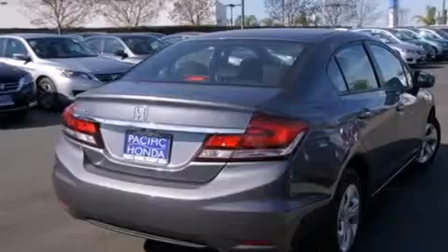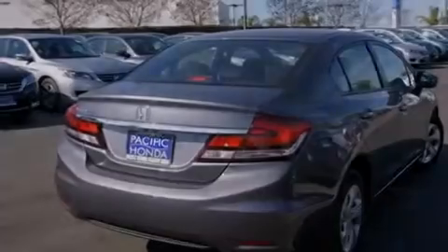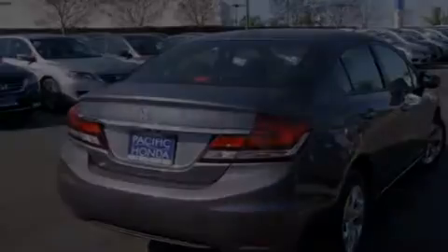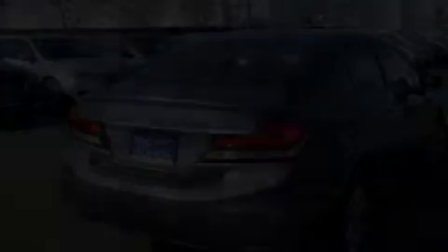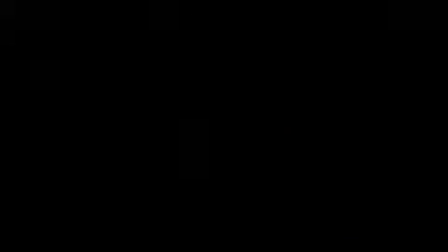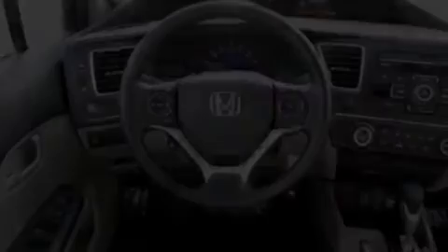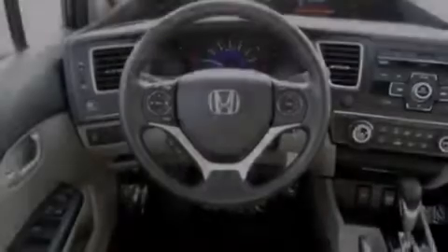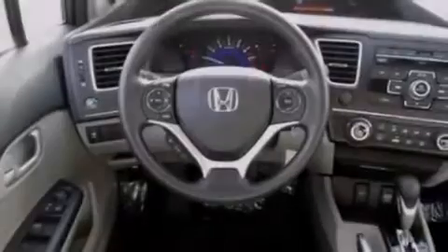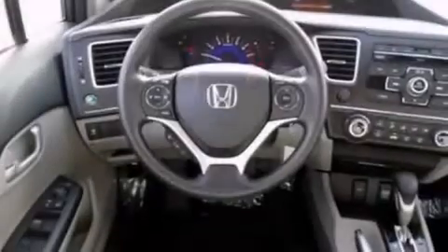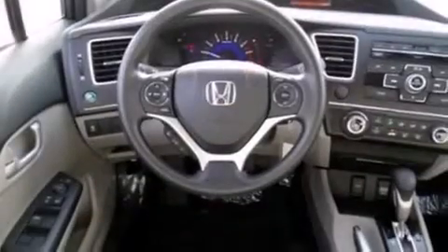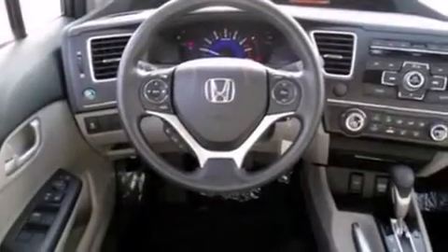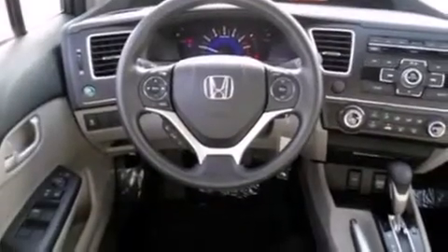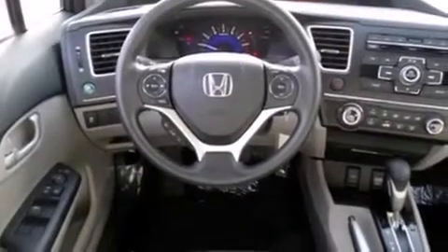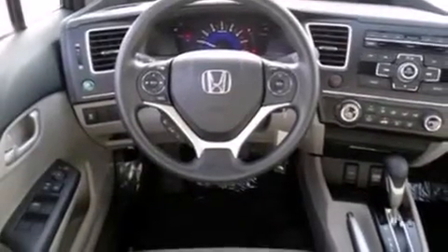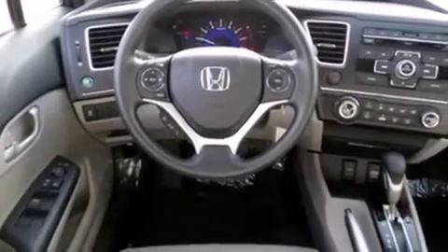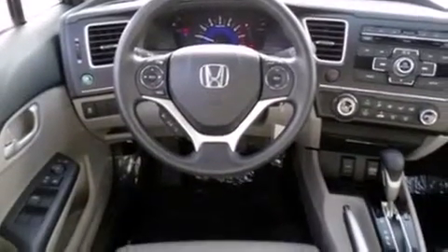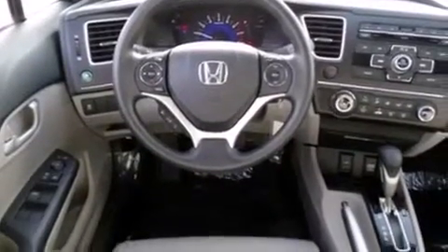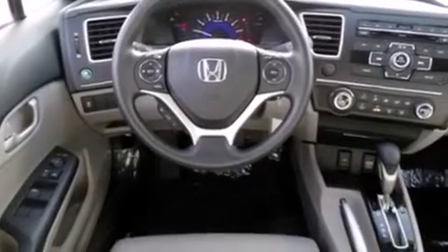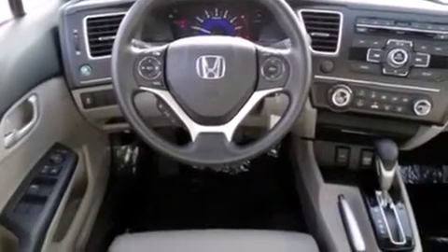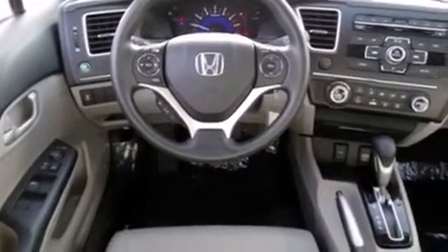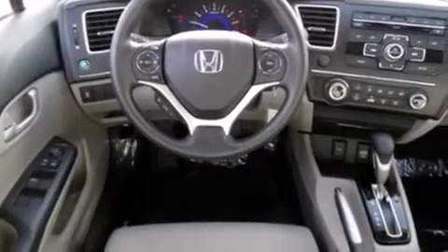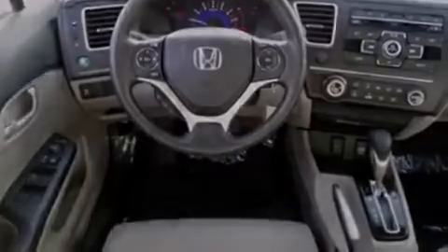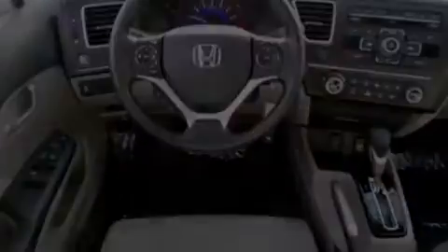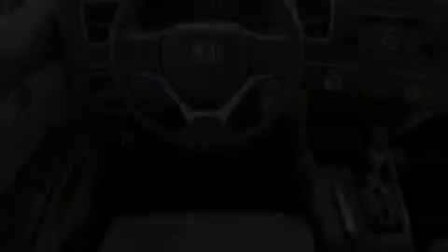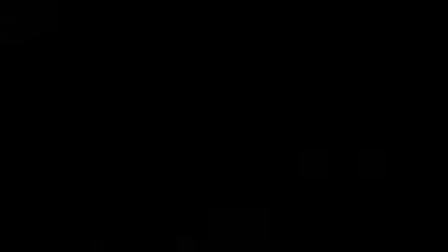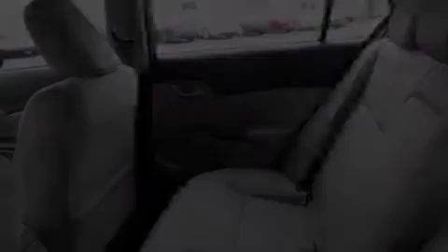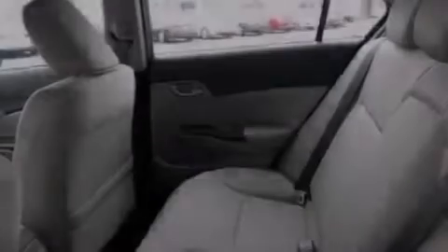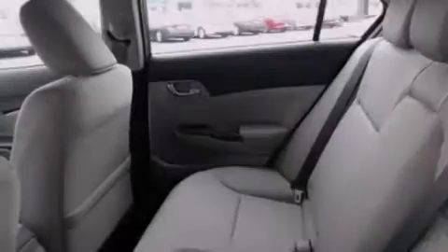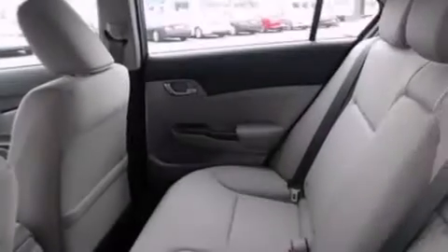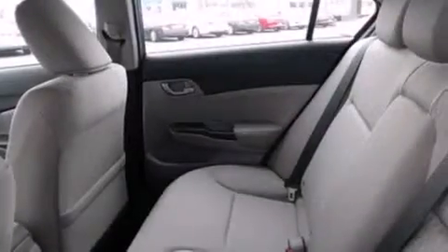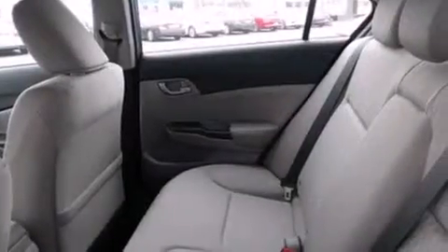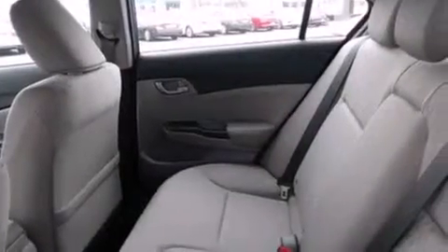Additional features include full power accessories, a rear window defroster, an anti-lock braking system, tinted glass, and air conditioning.